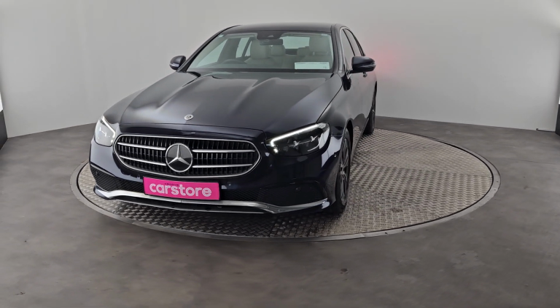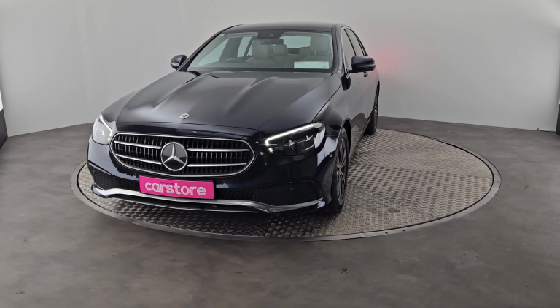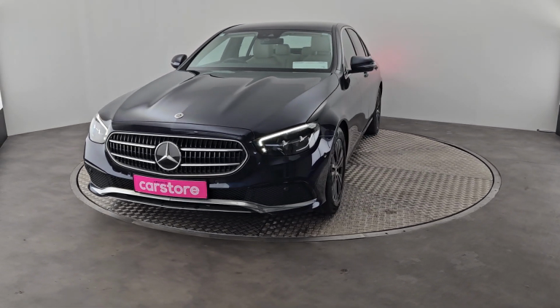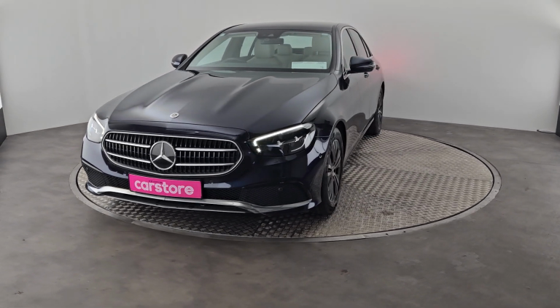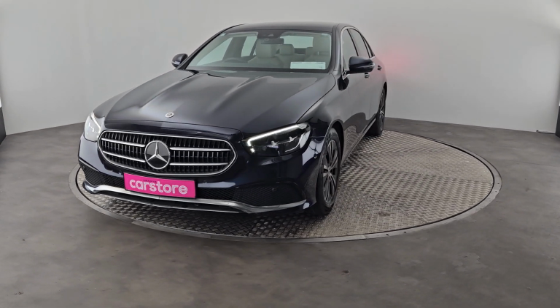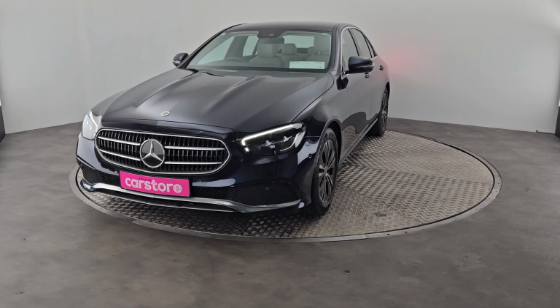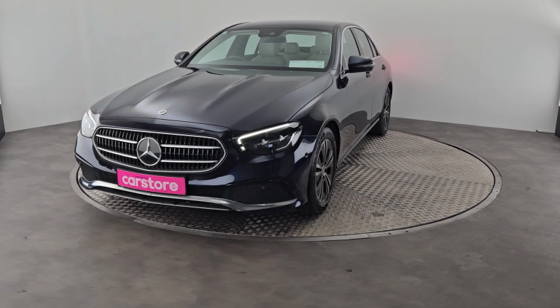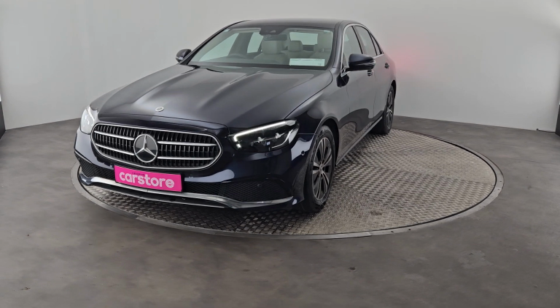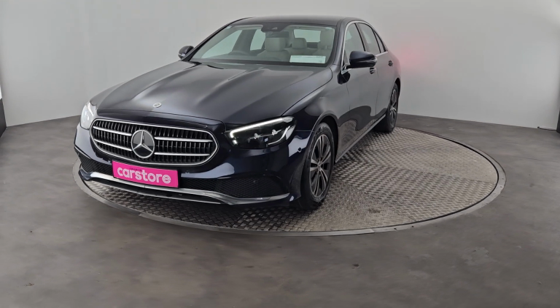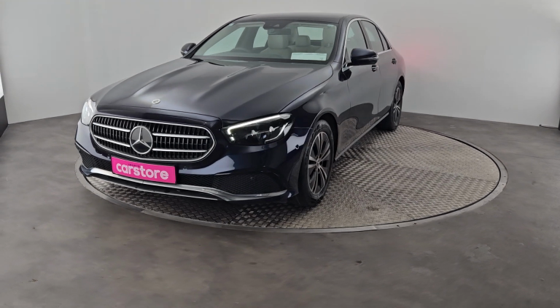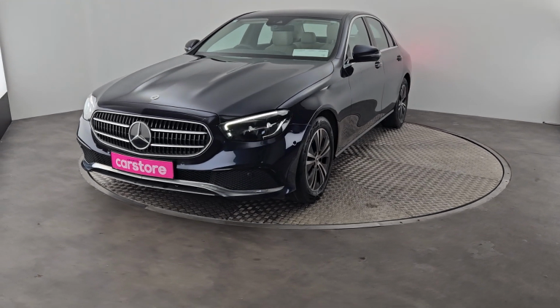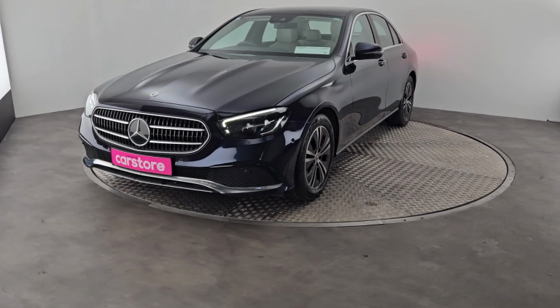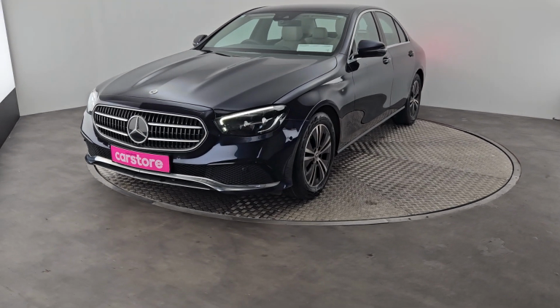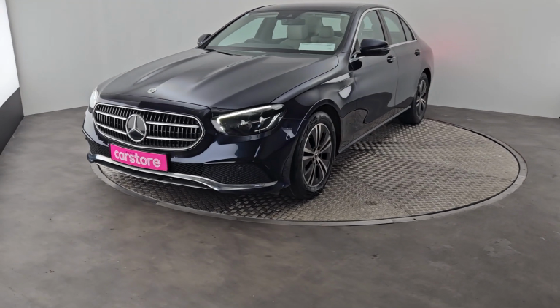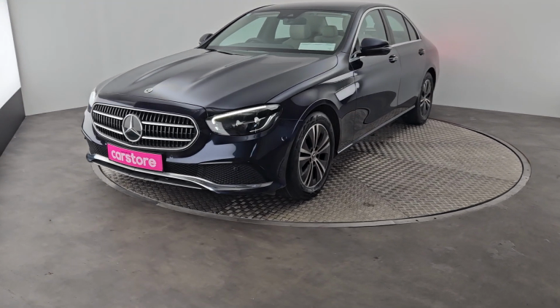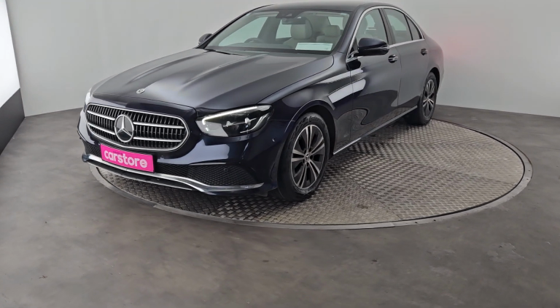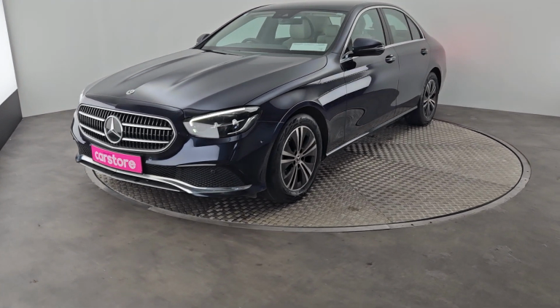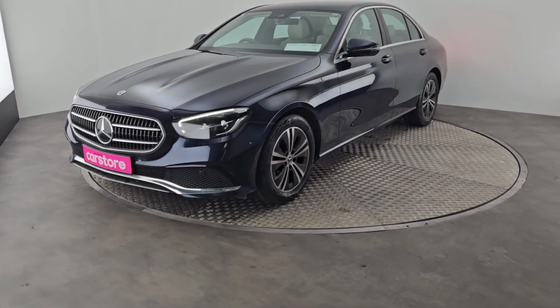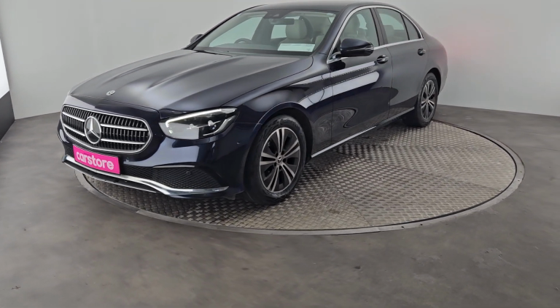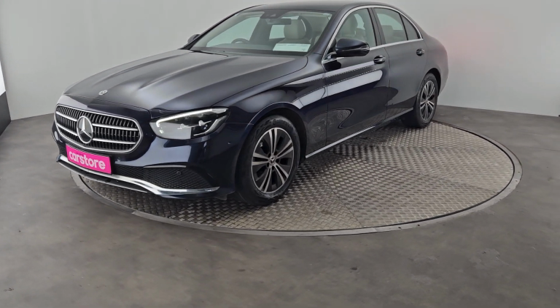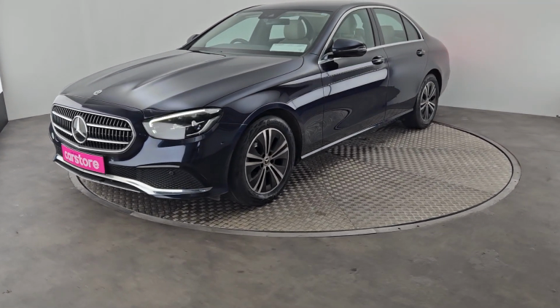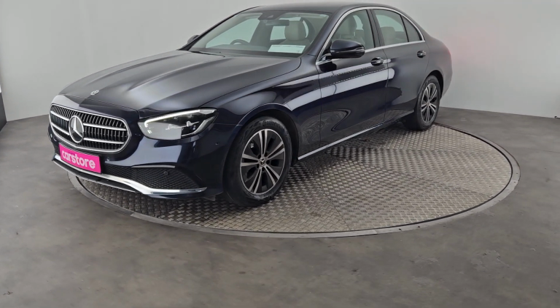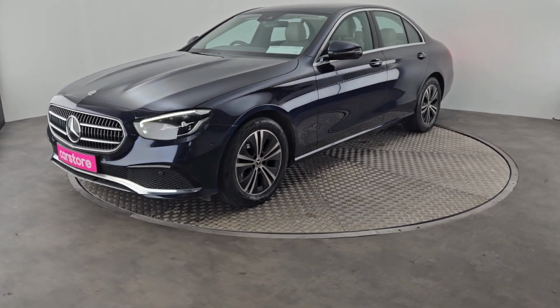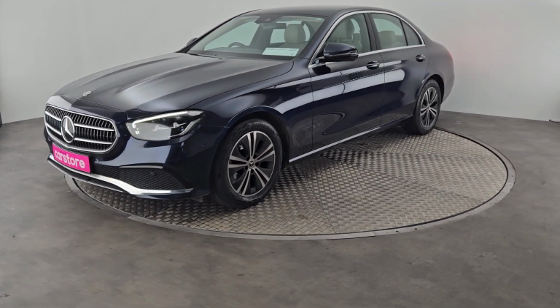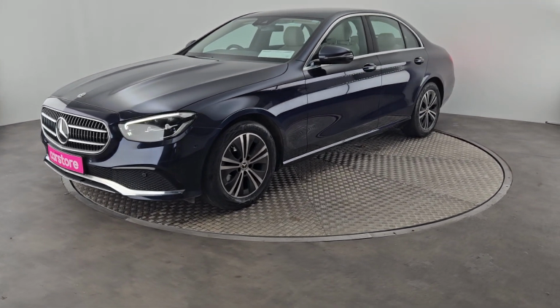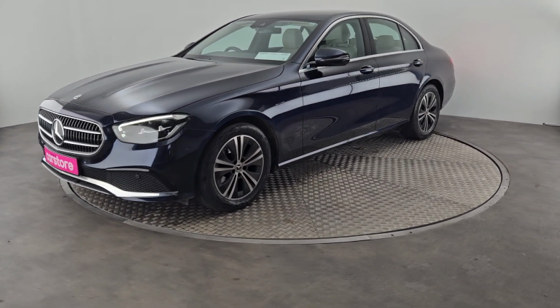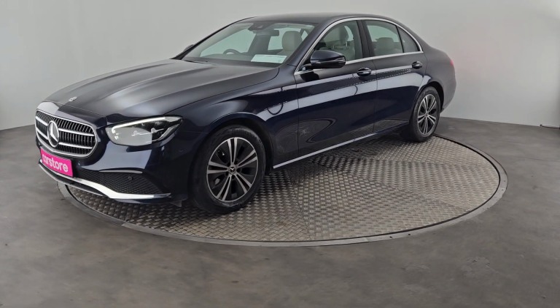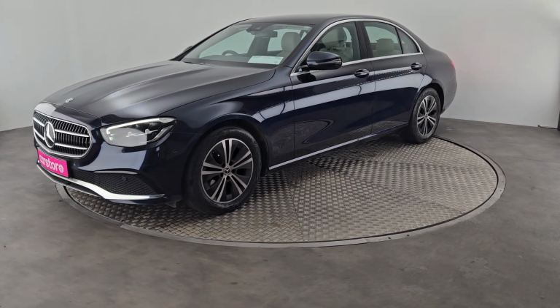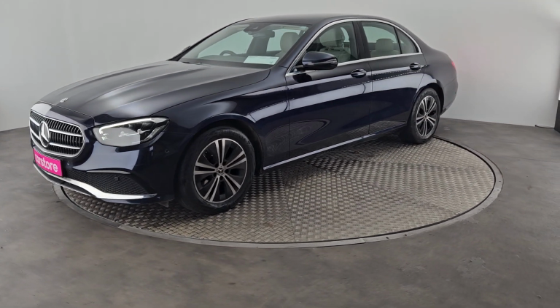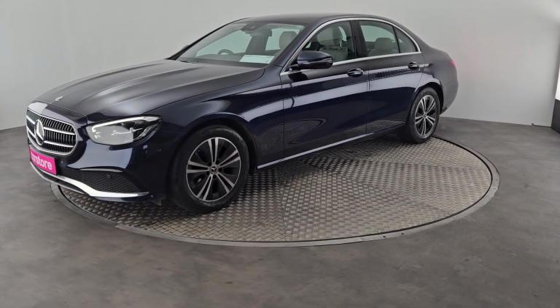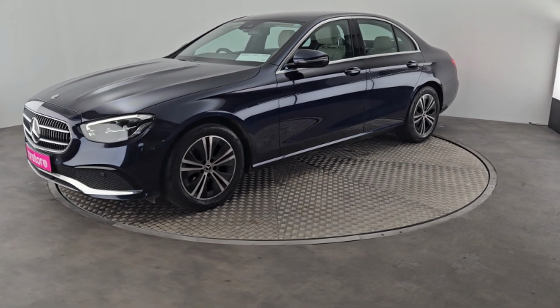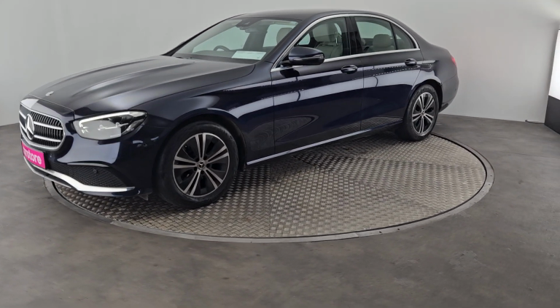You have your full body kit, your LED lights, your gorgeous front grille, and your diamond cut alloys.